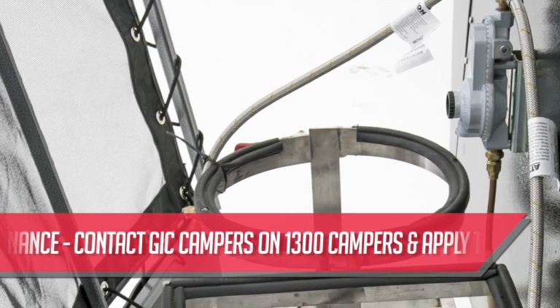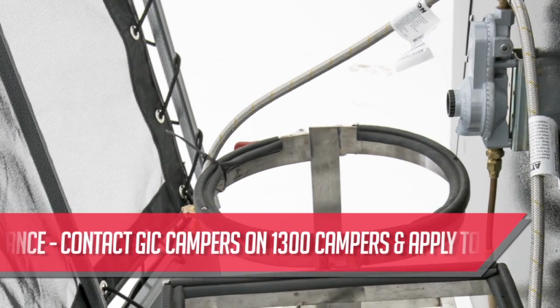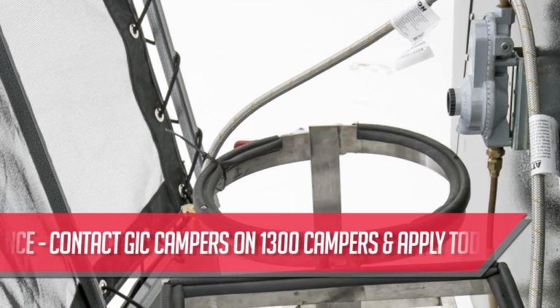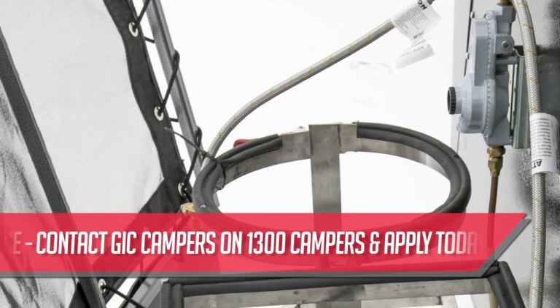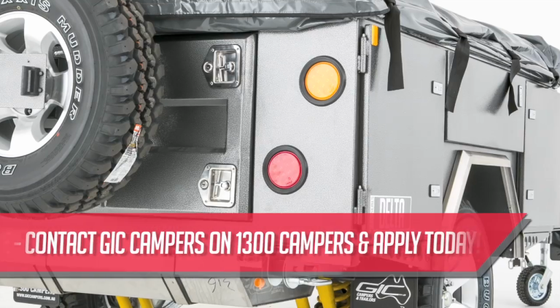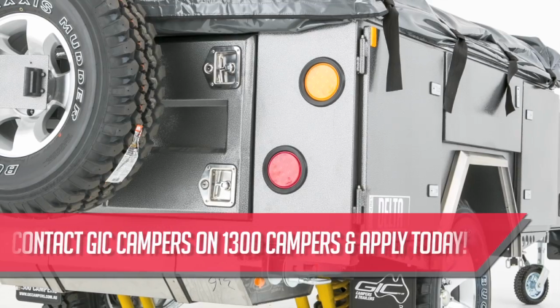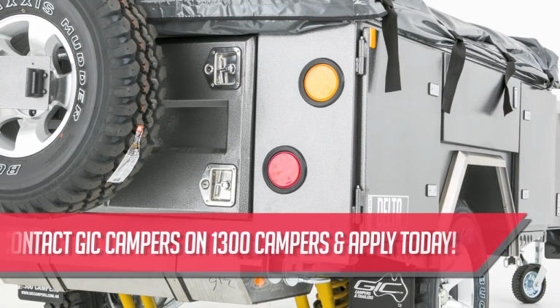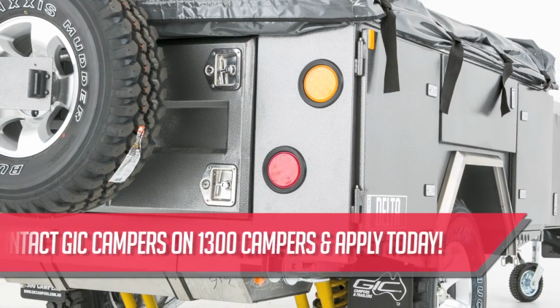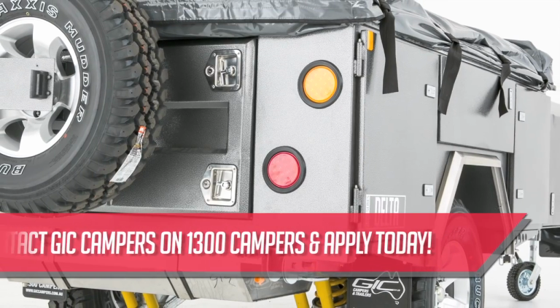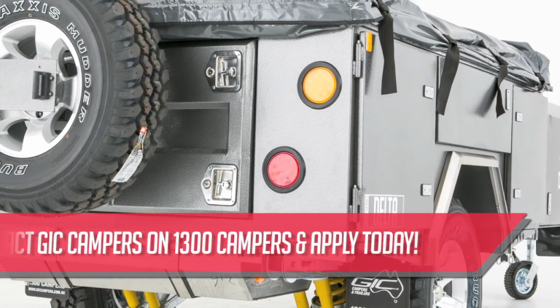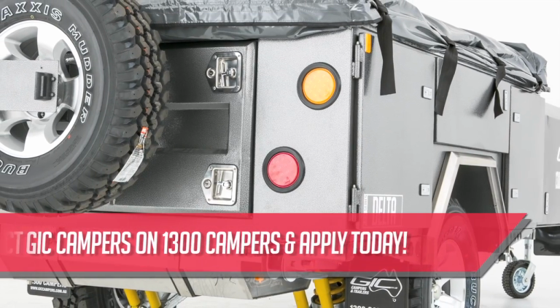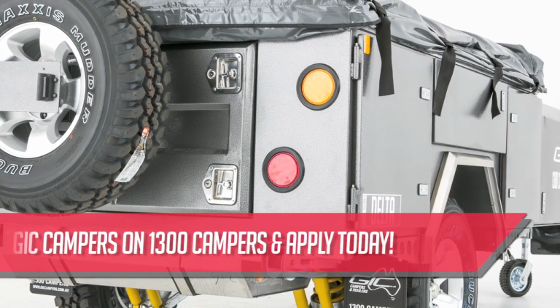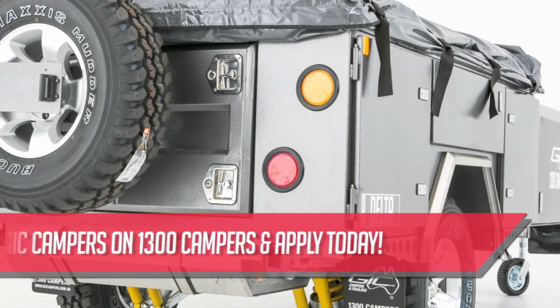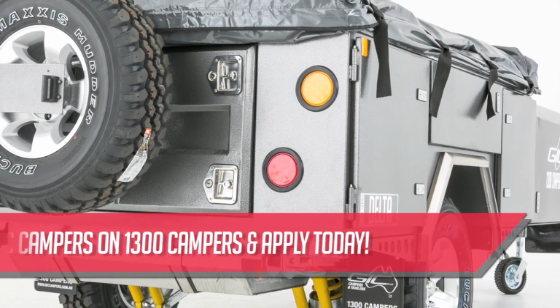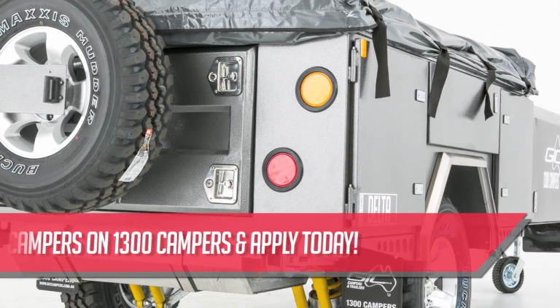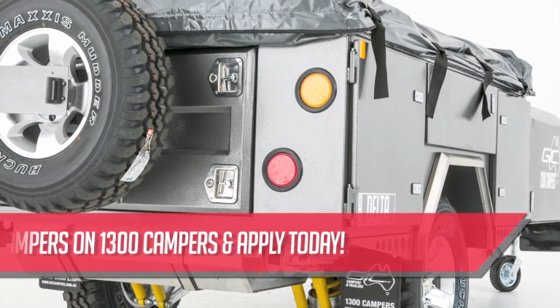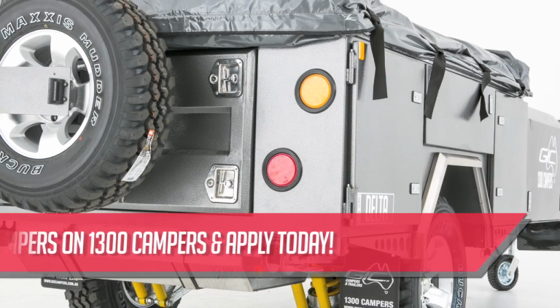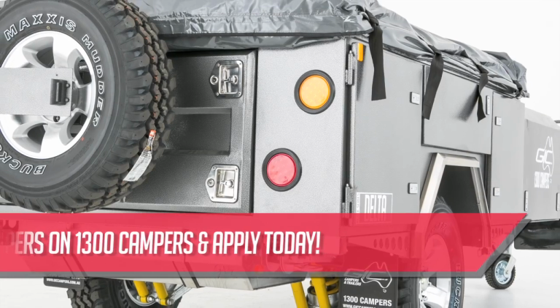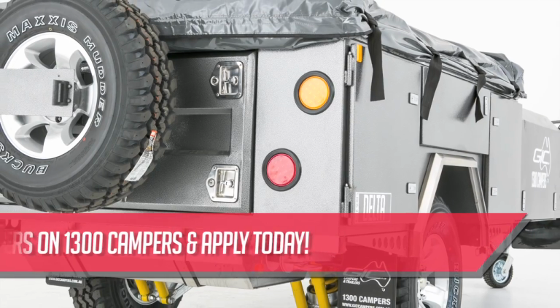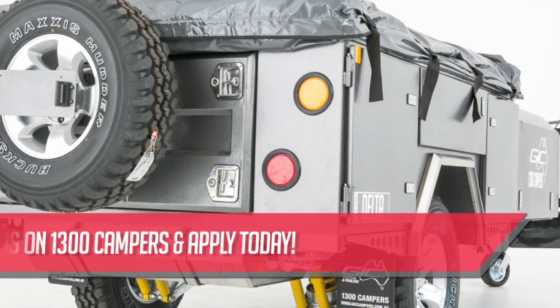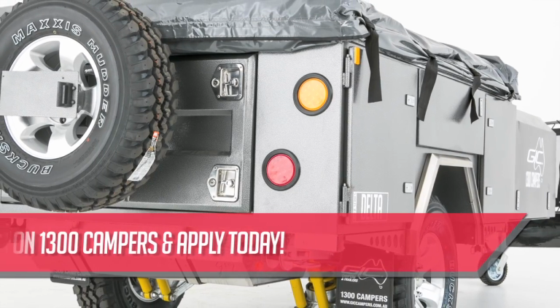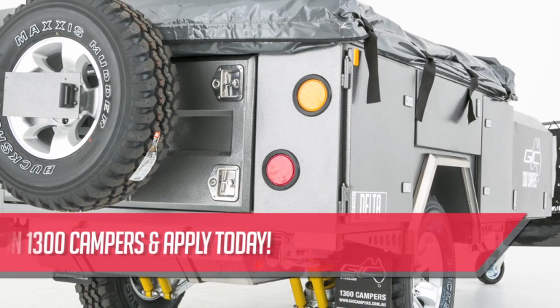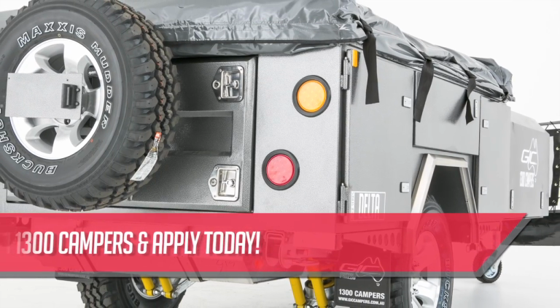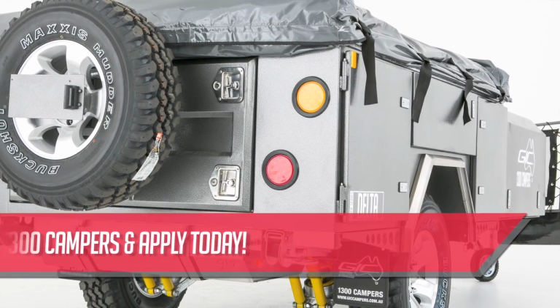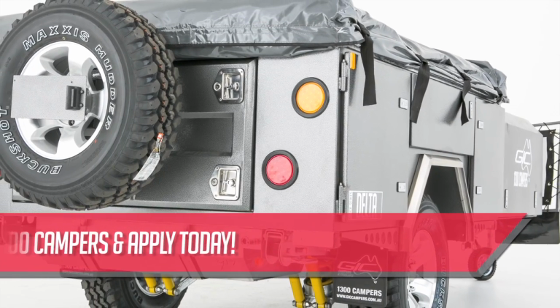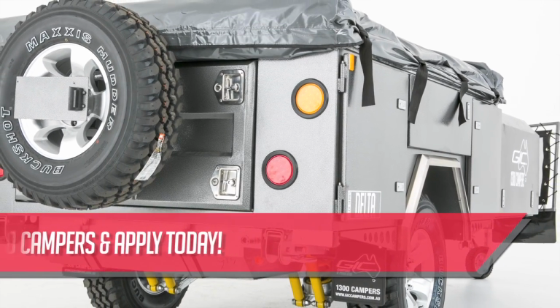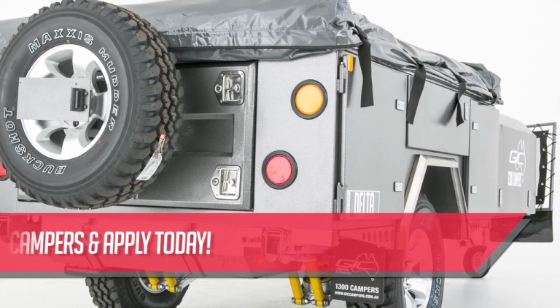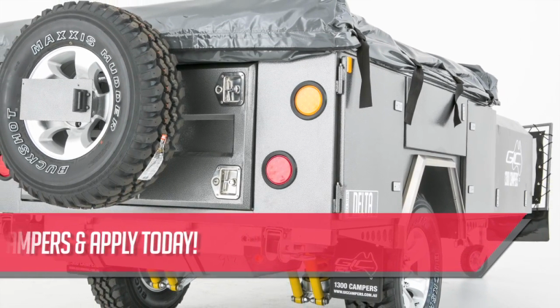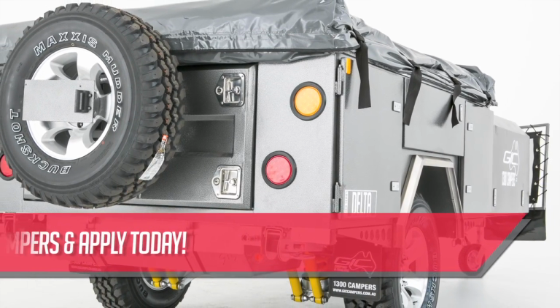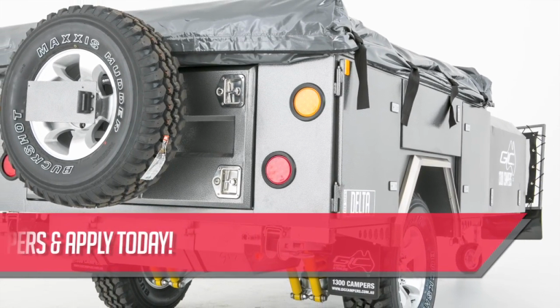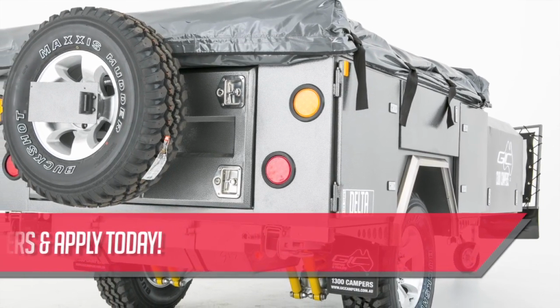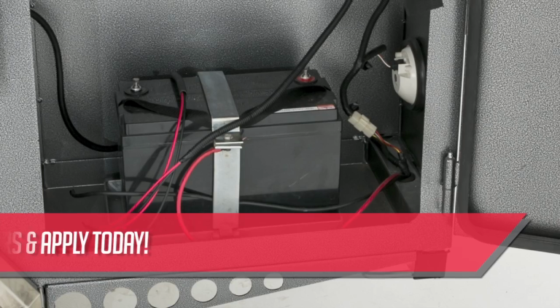The large LED lights are fully submersible. Standard, the Delta is fitted with four heavy-duty lockable stabilizer legs.